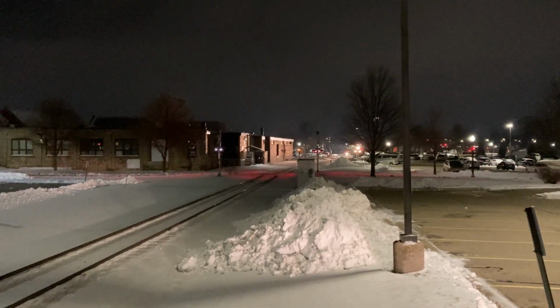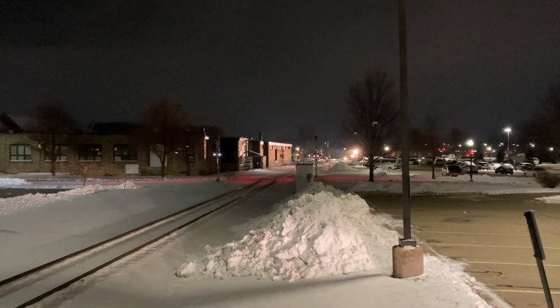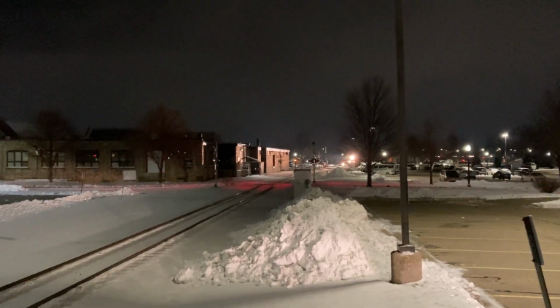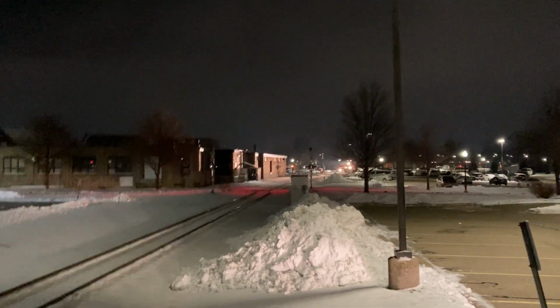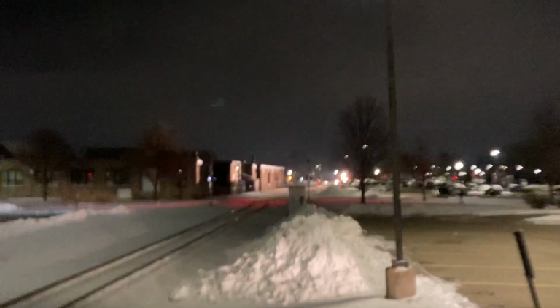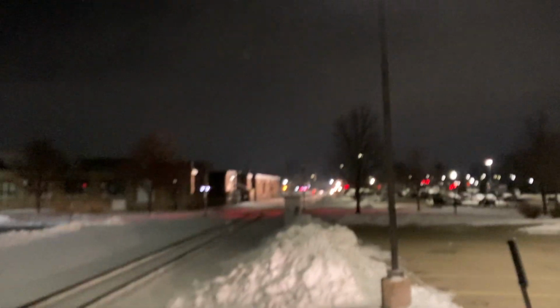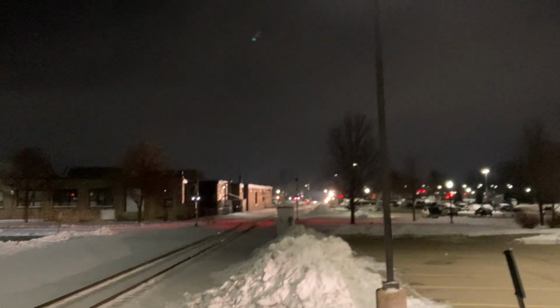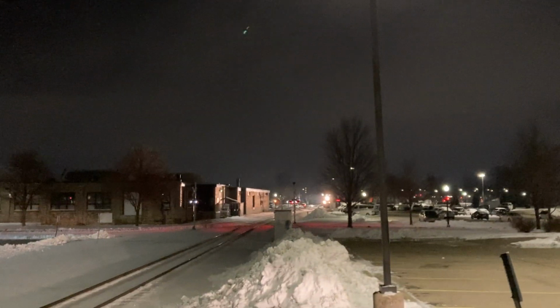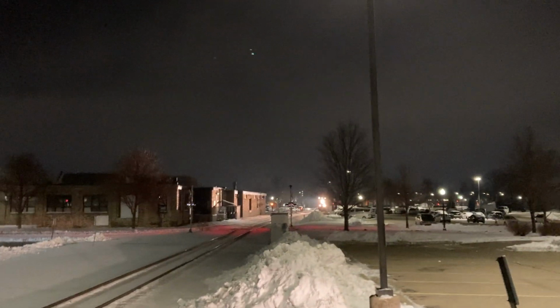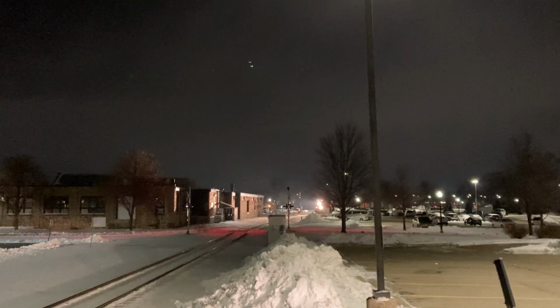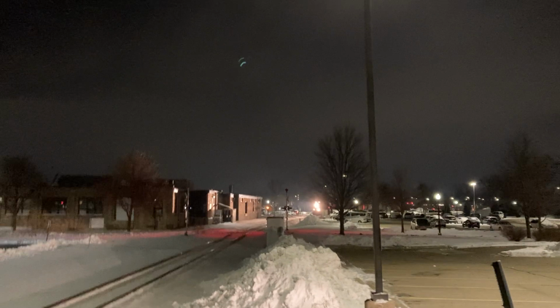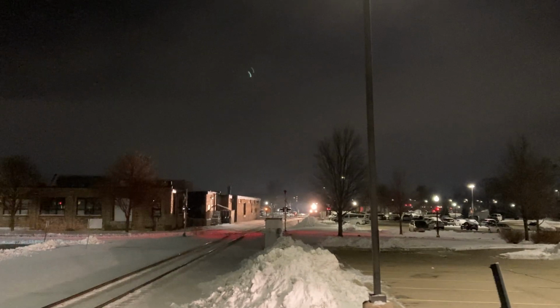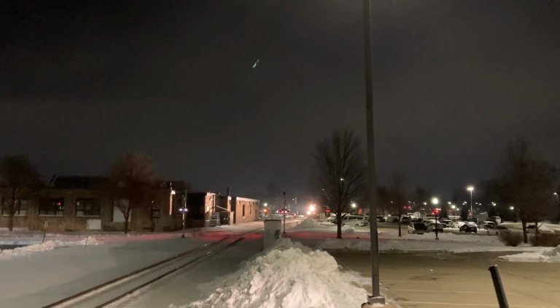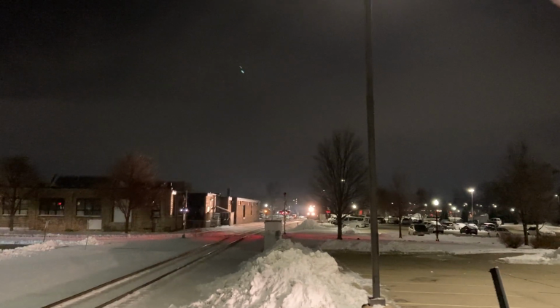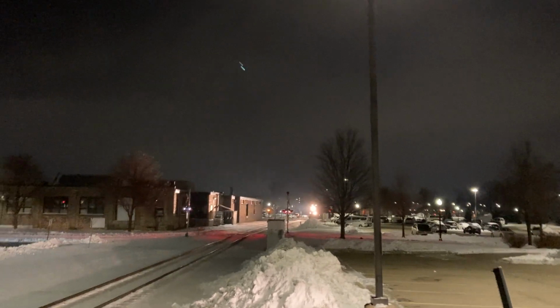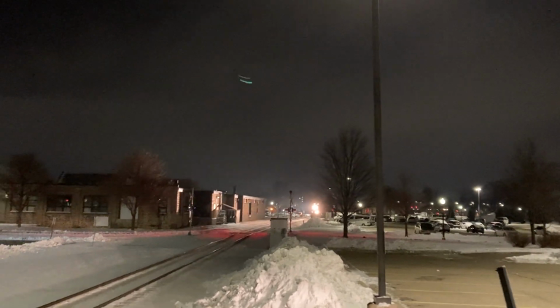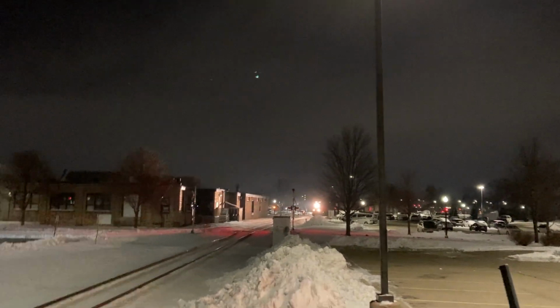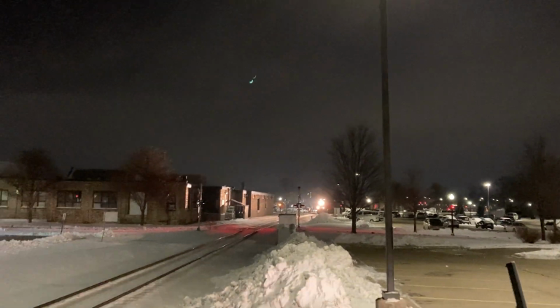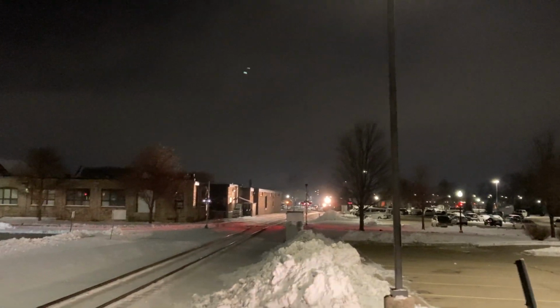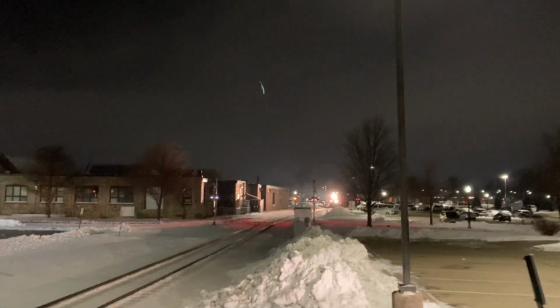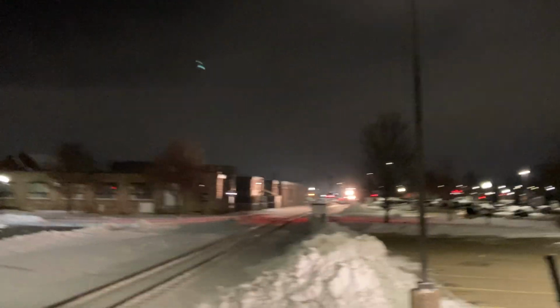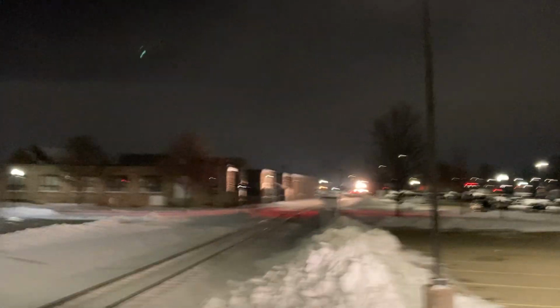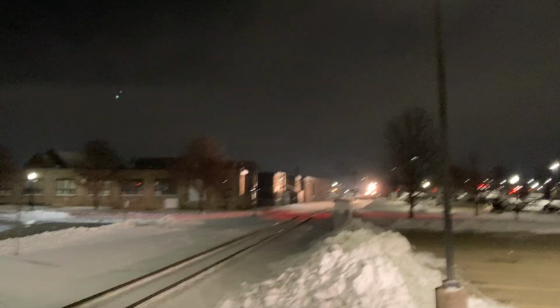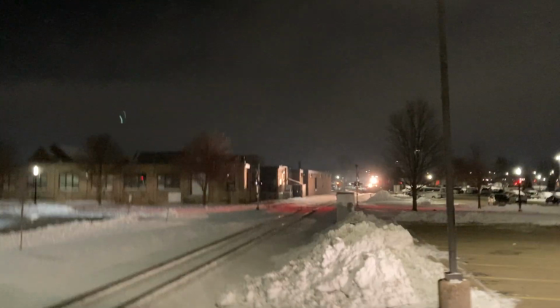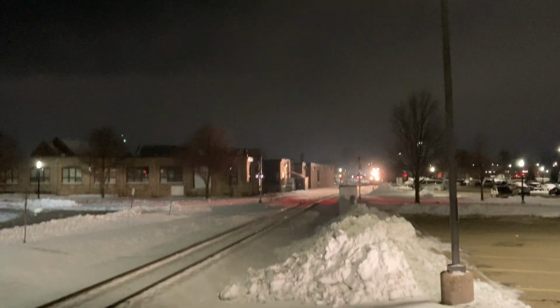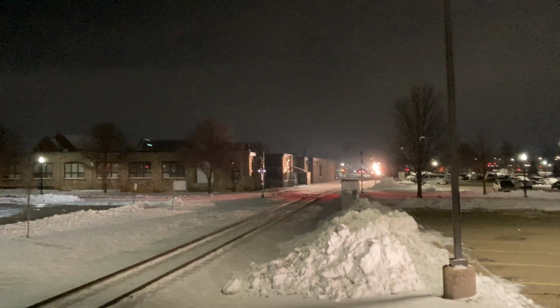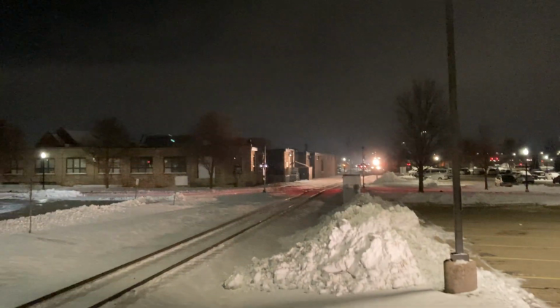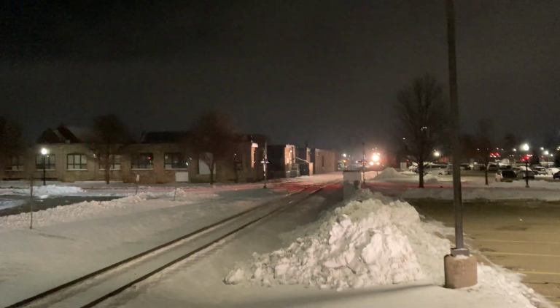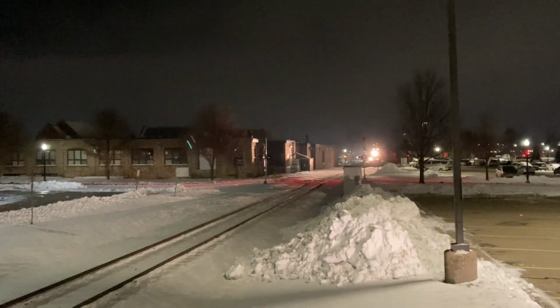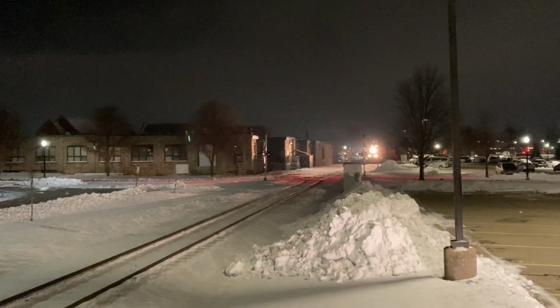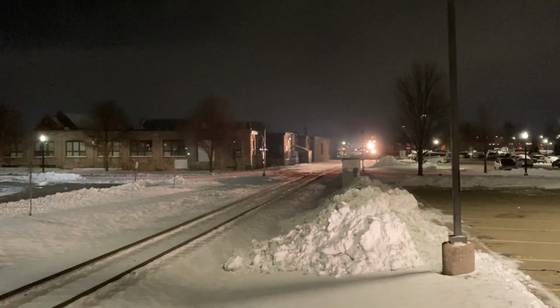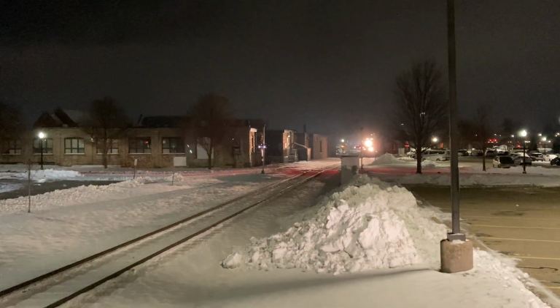And the leftover snow fire from this weekend's snow storm. Here he is!